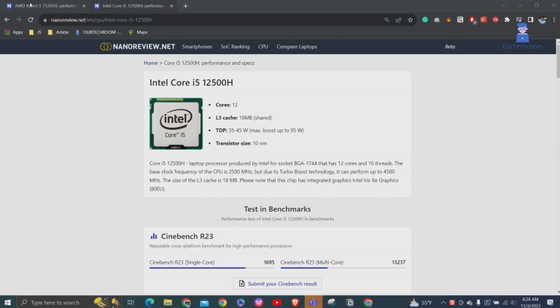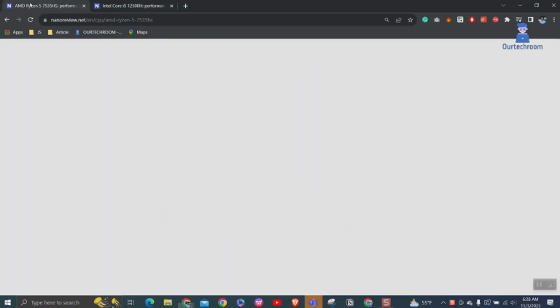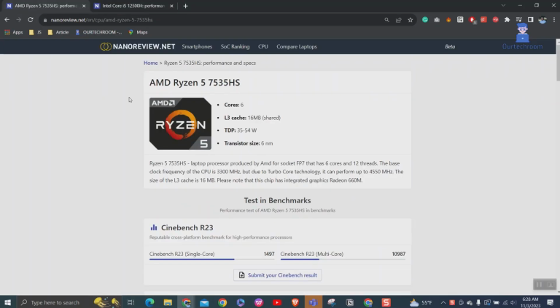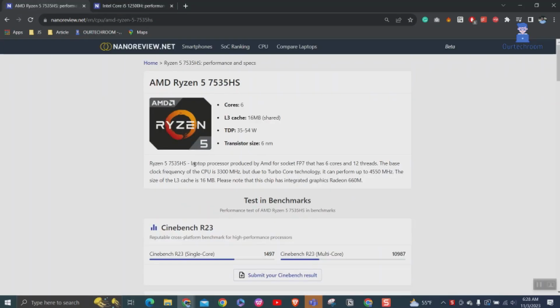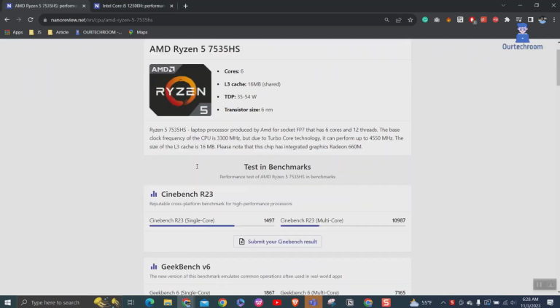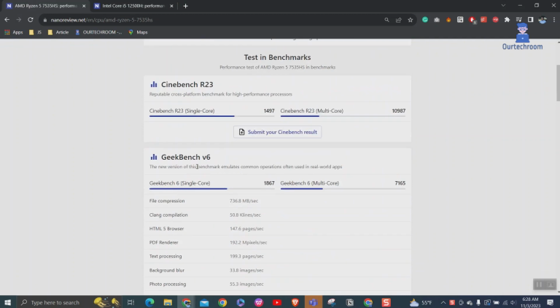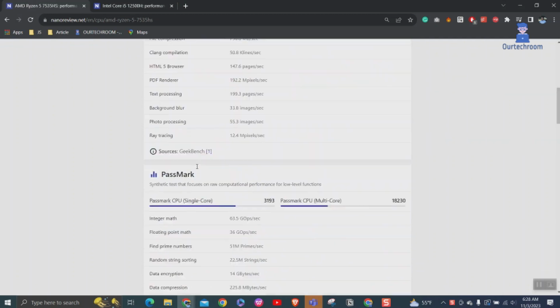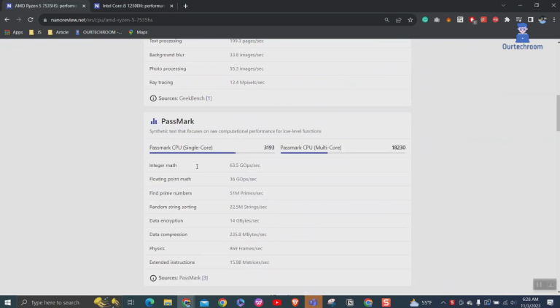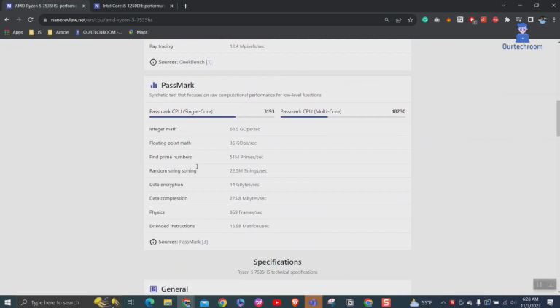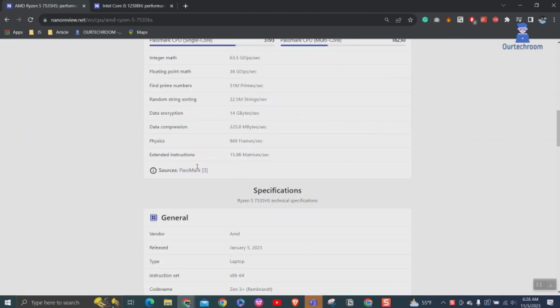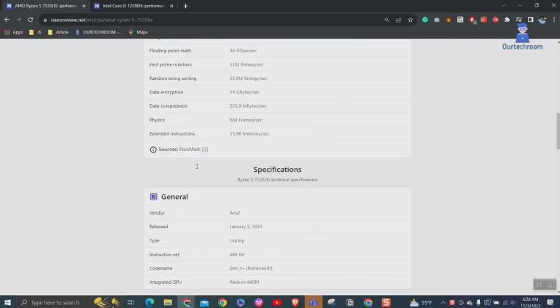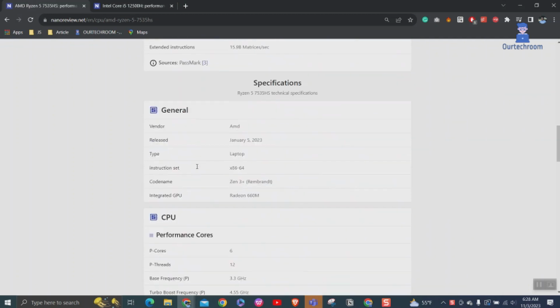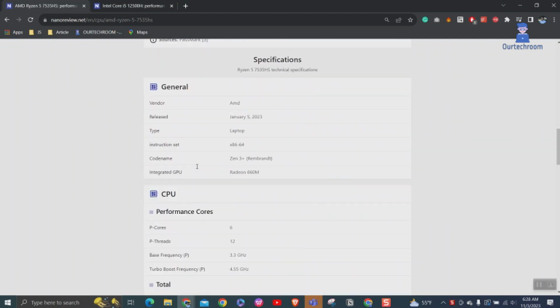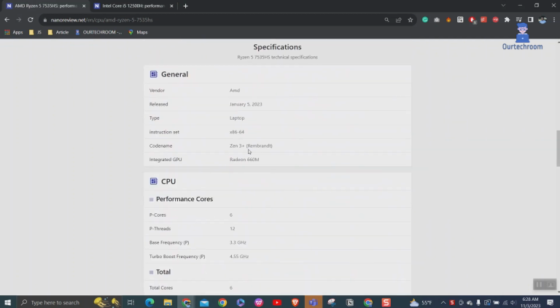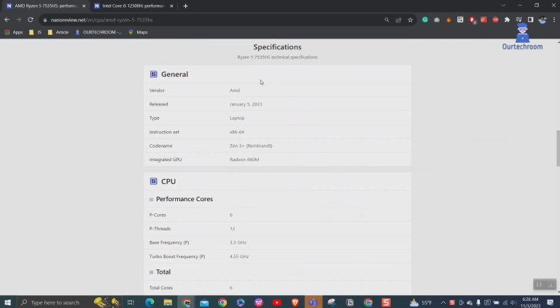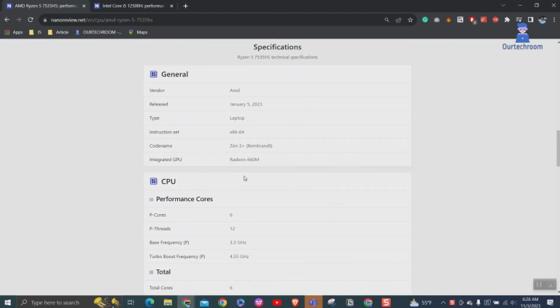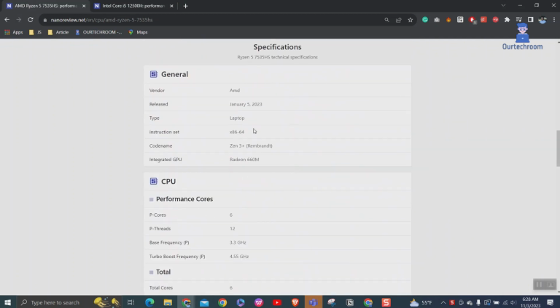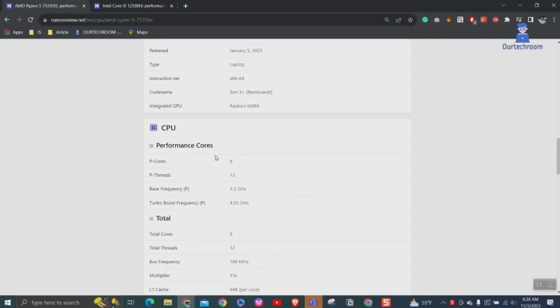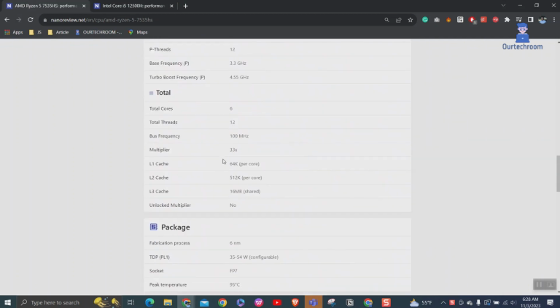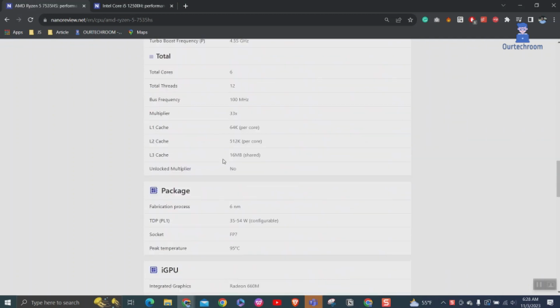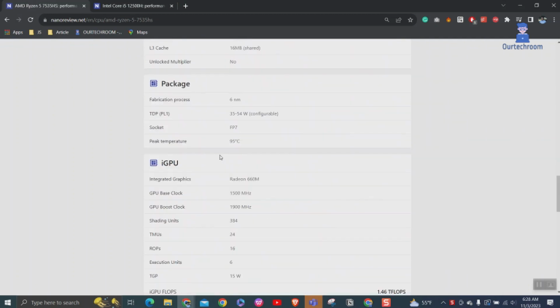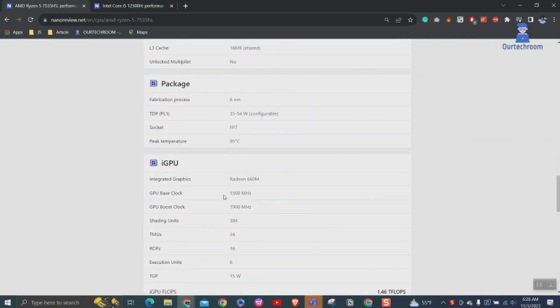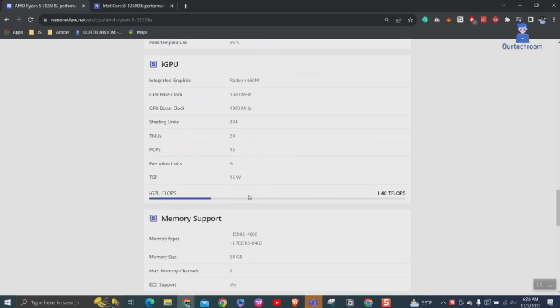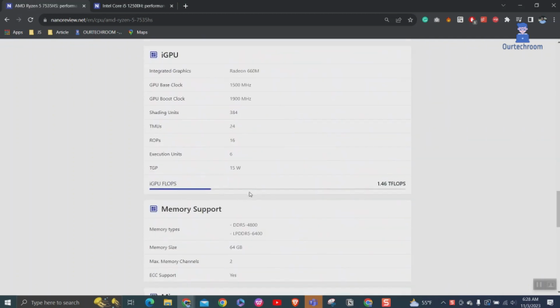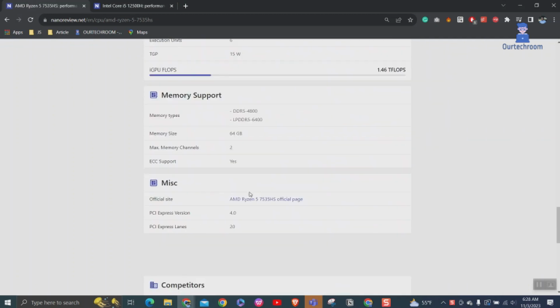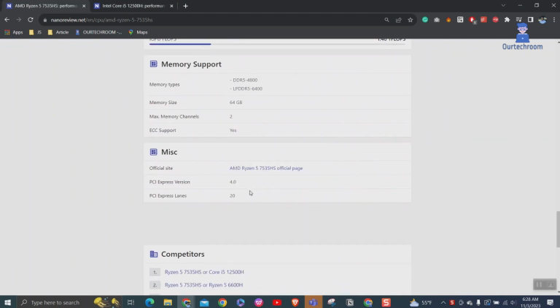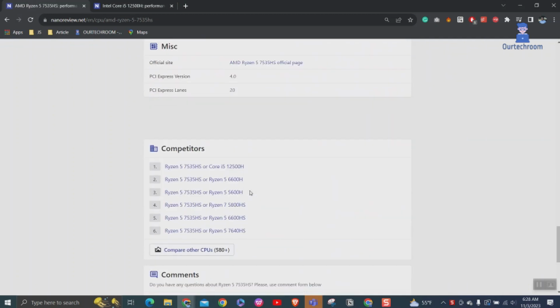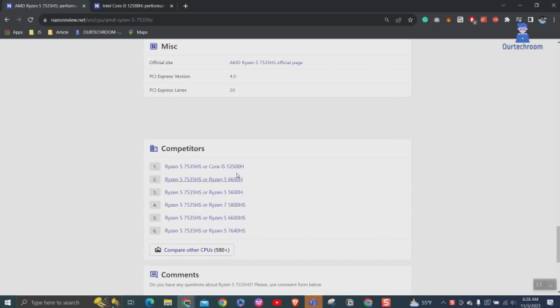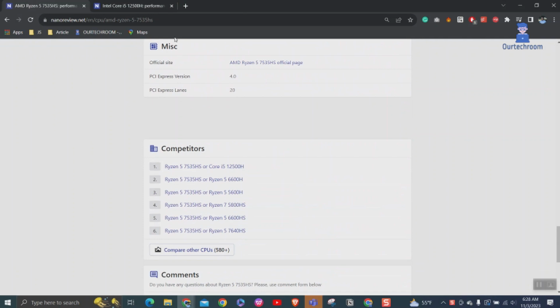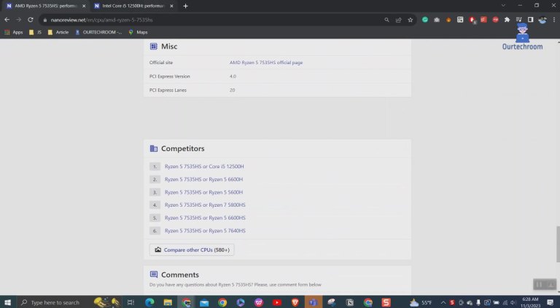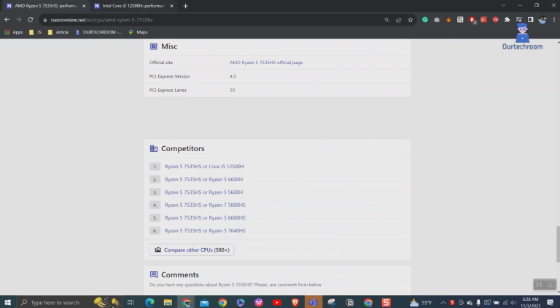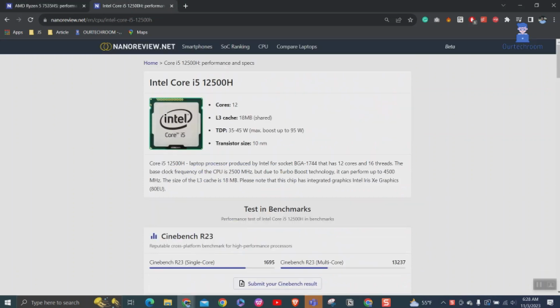We obtained the processor specifications from the nano-review website. You can visit the link for more details if you wish.